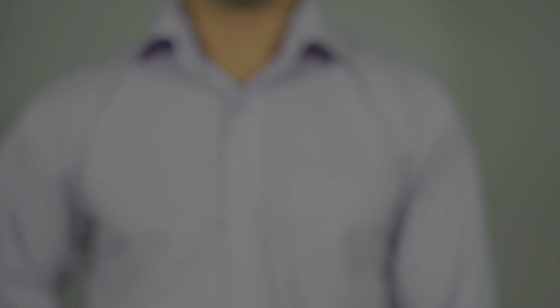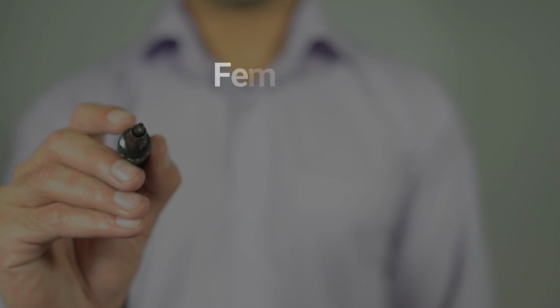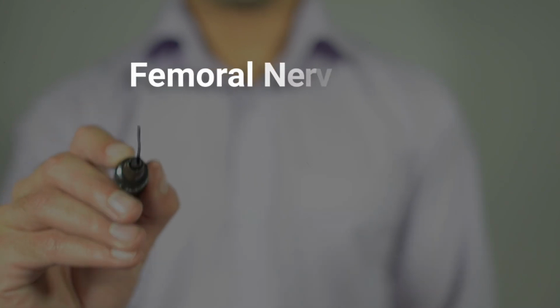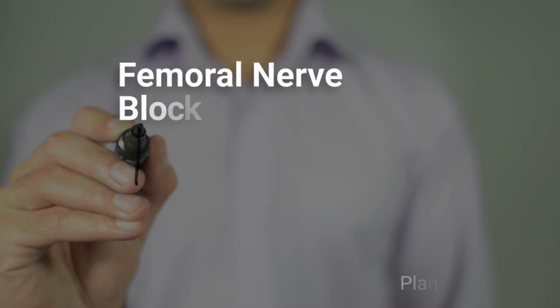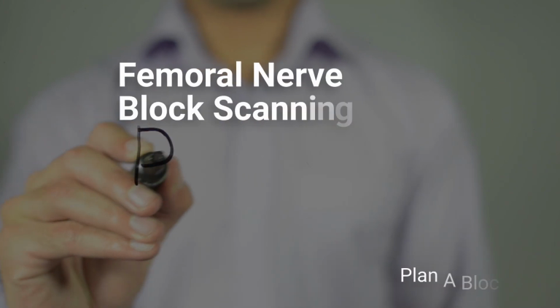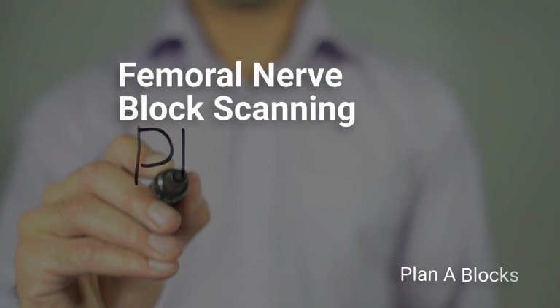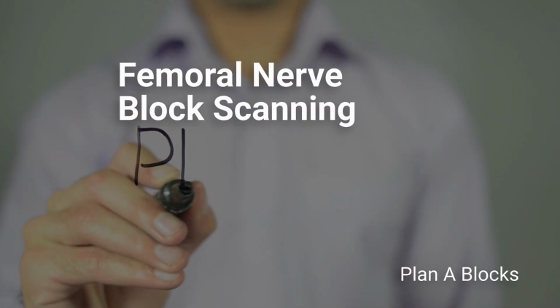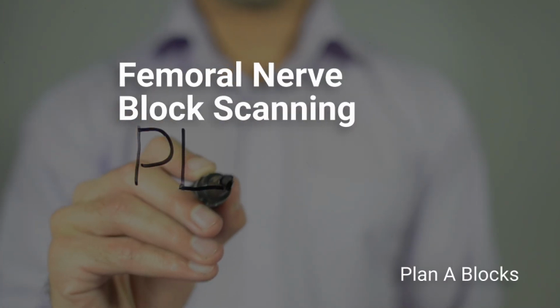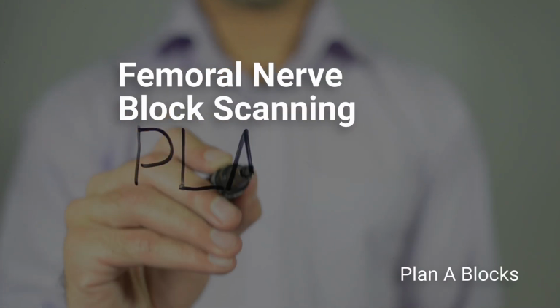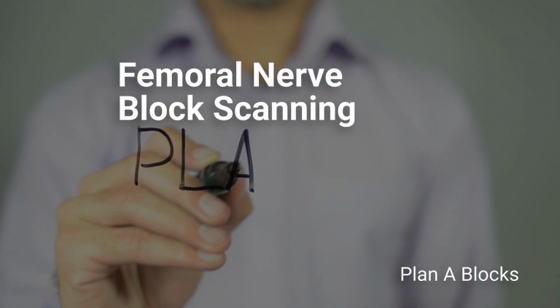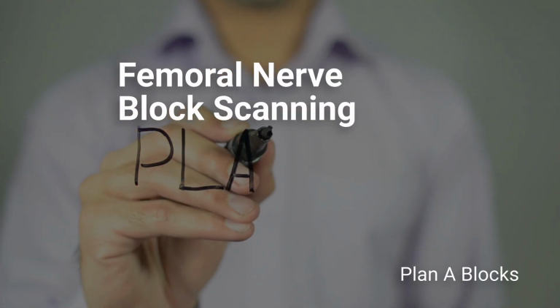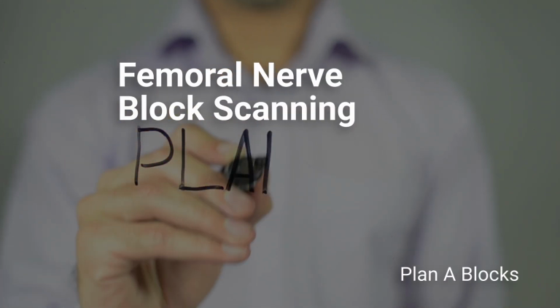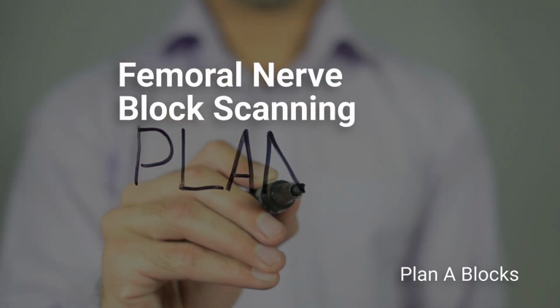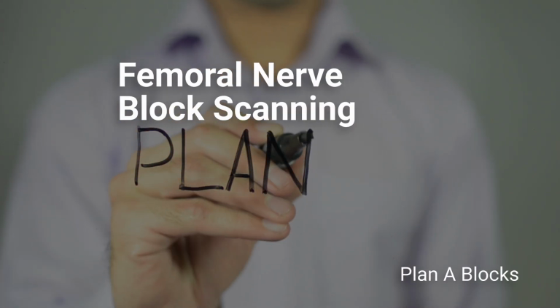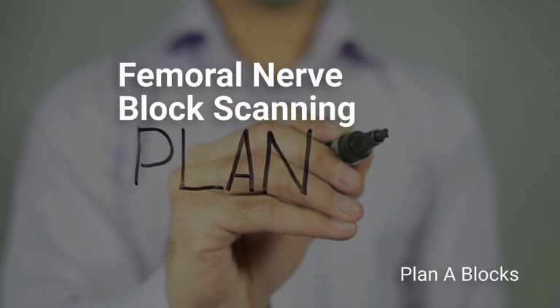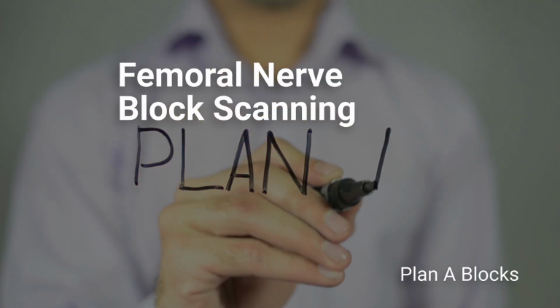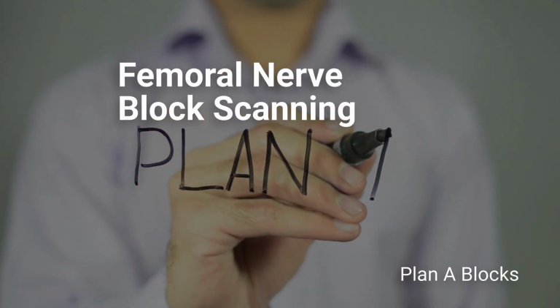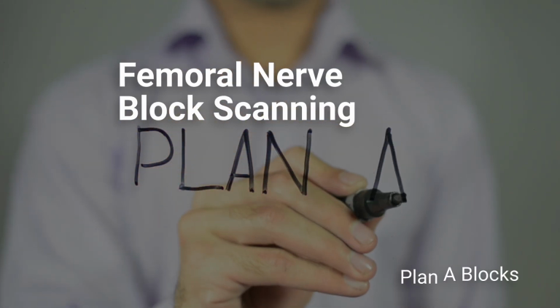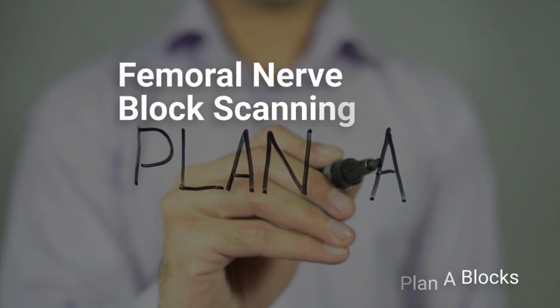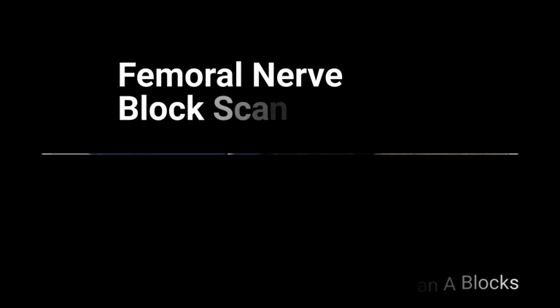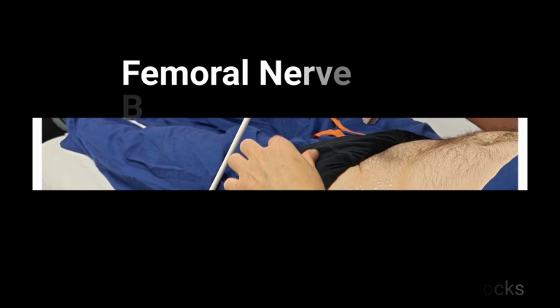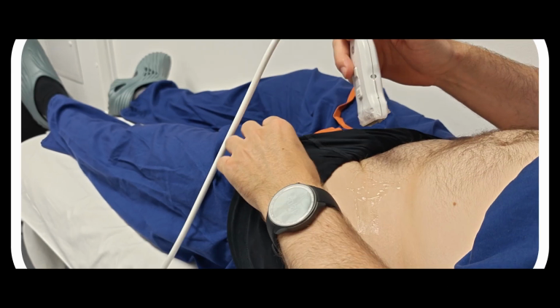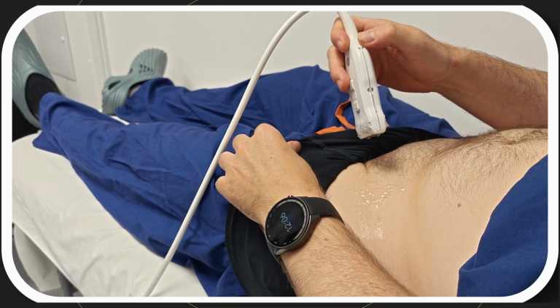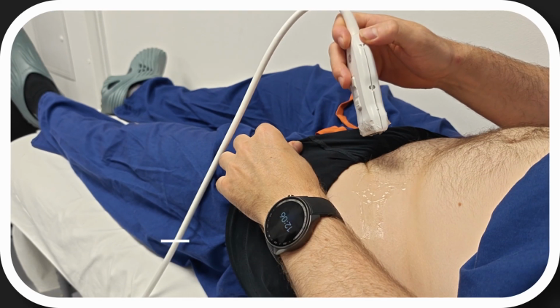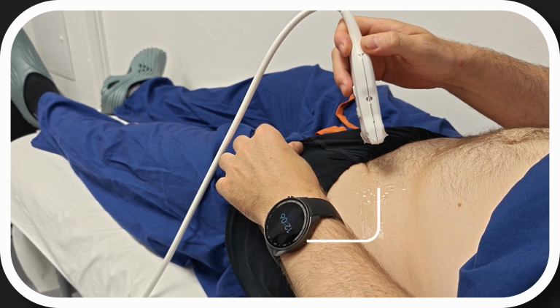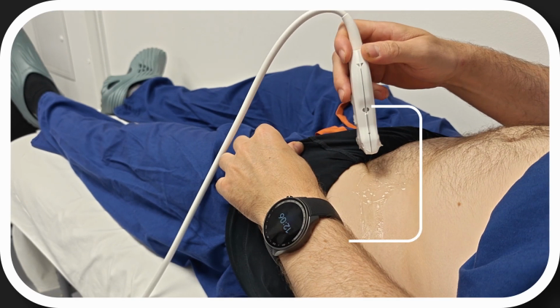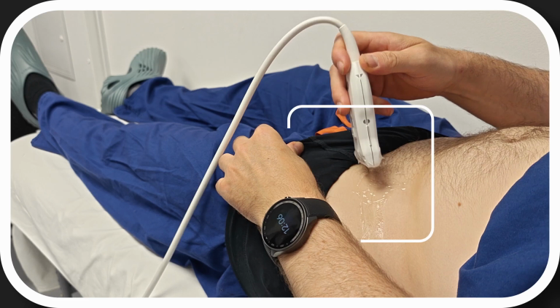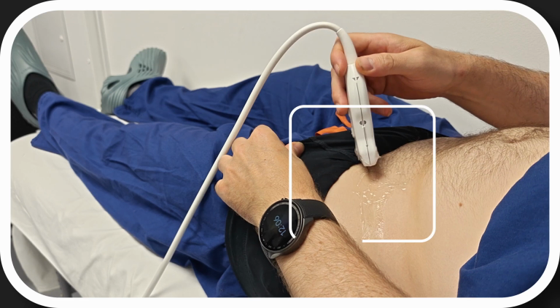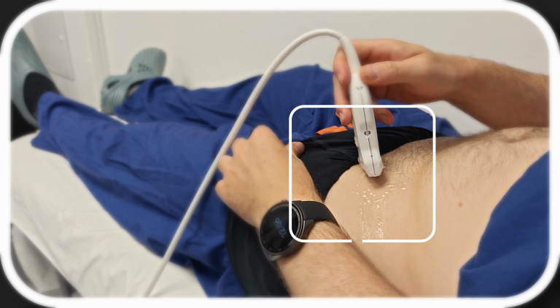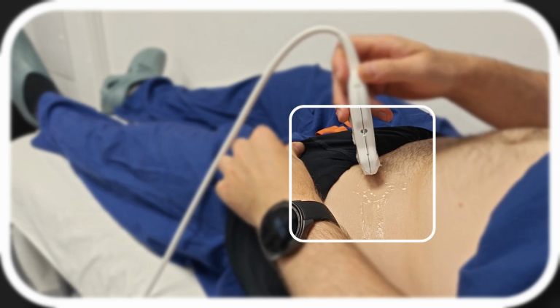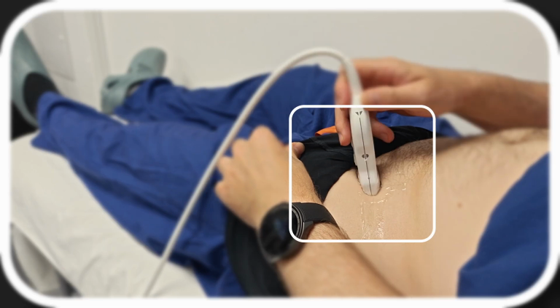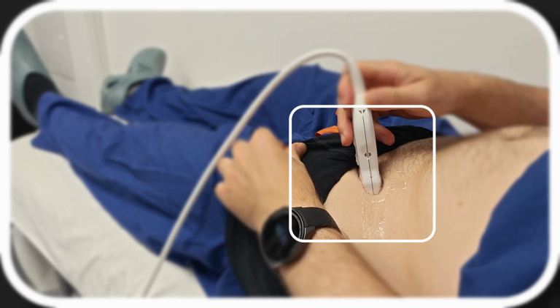Let's look at how to scan for the femoral nerve block. We're going to start by putting the probe in the femoral crease.